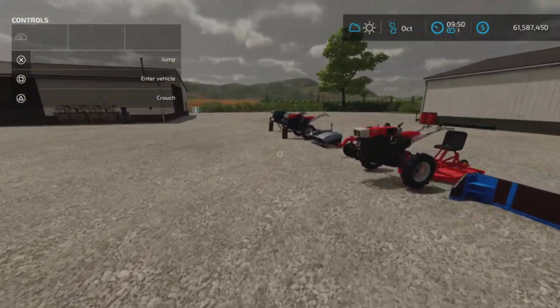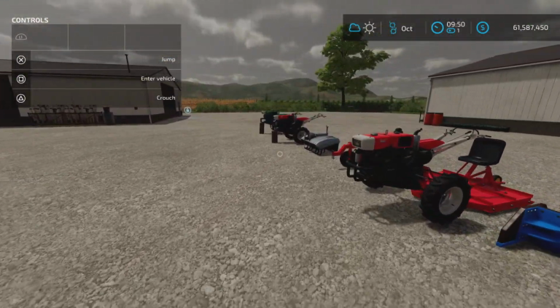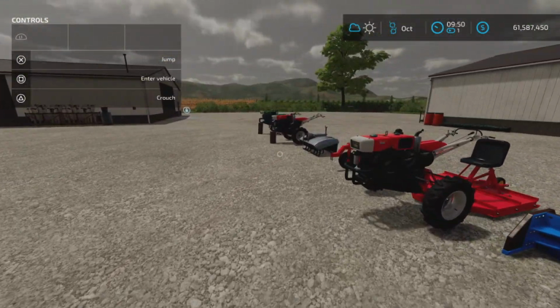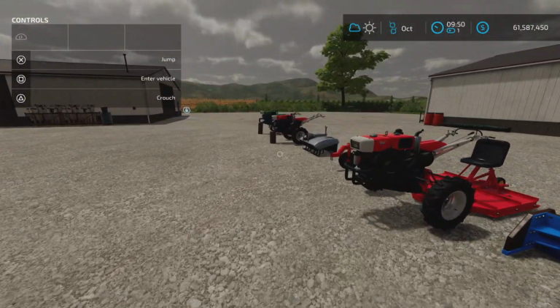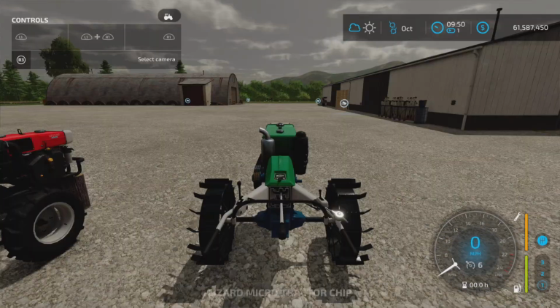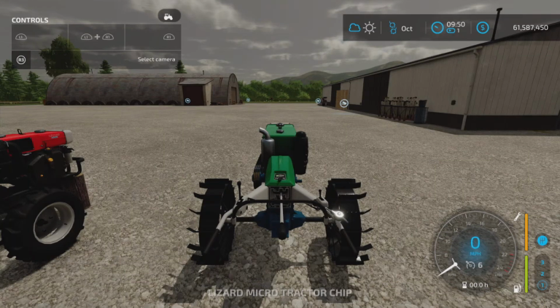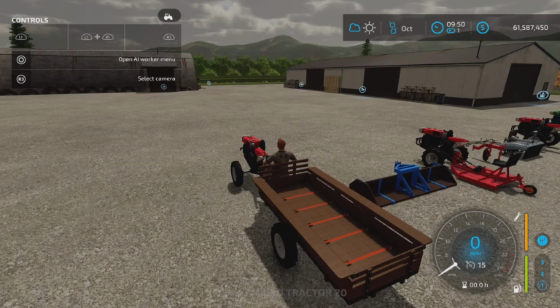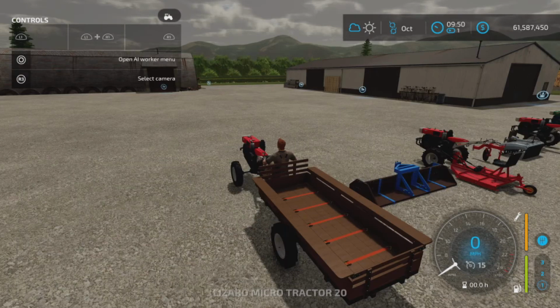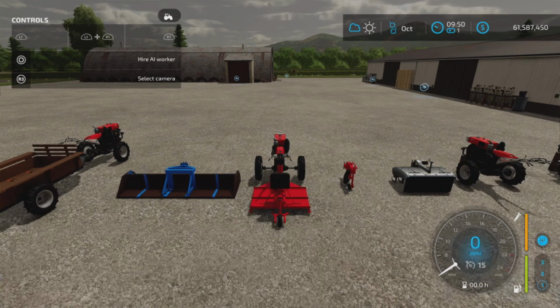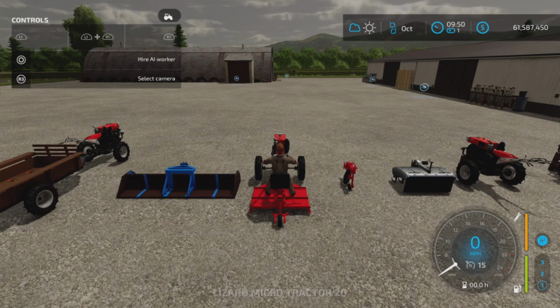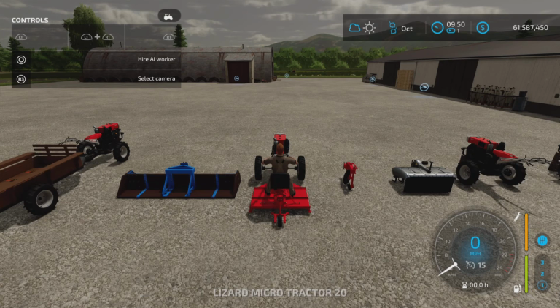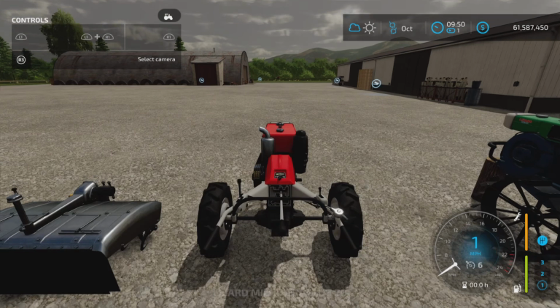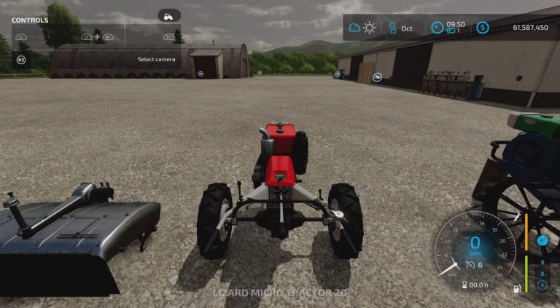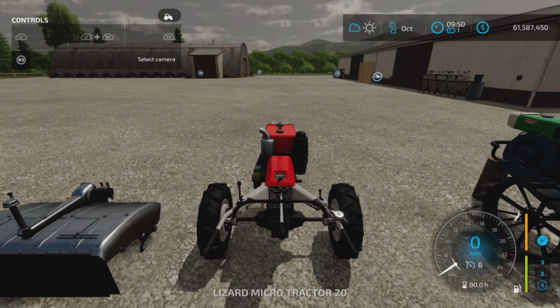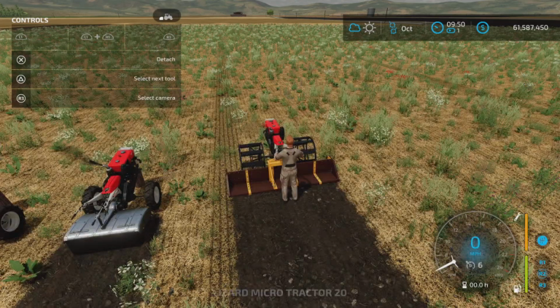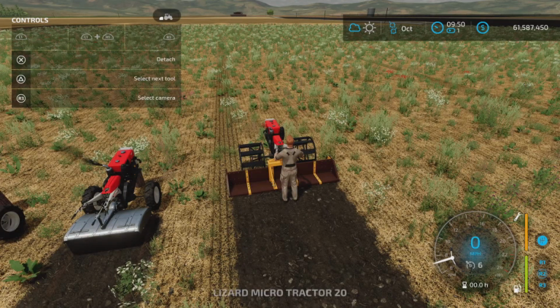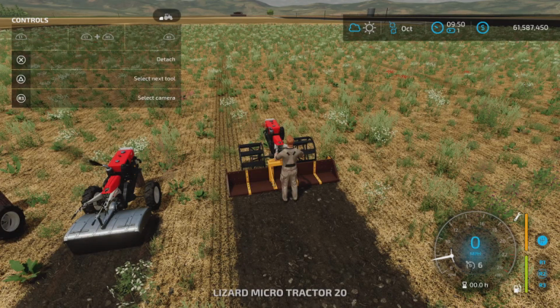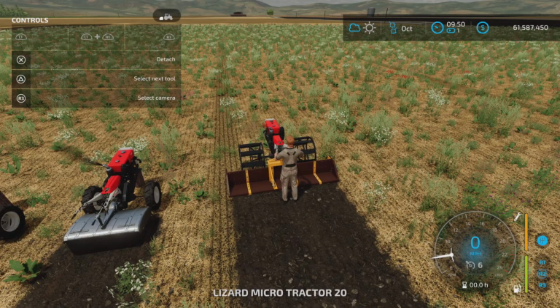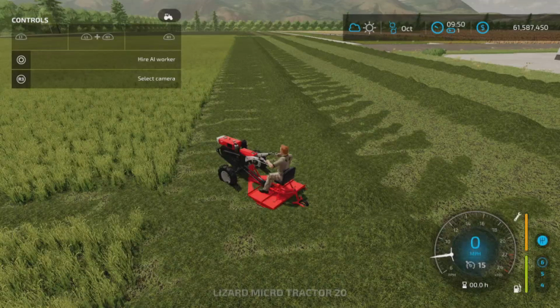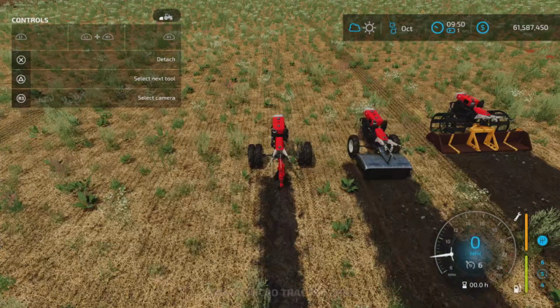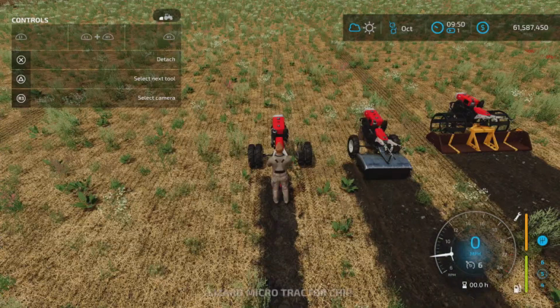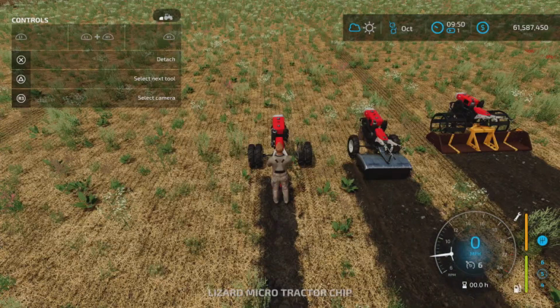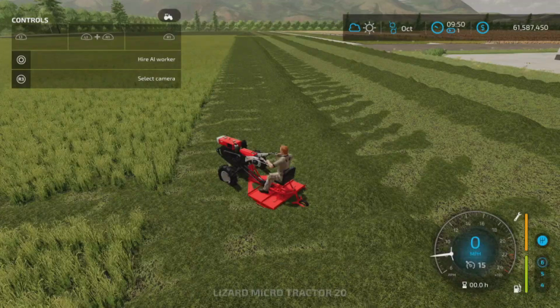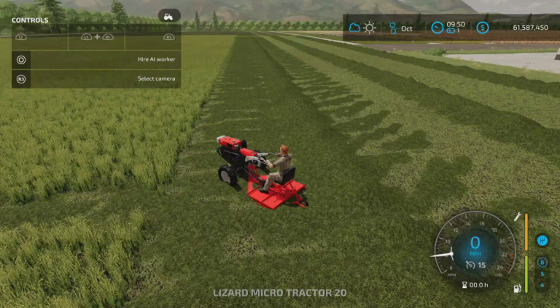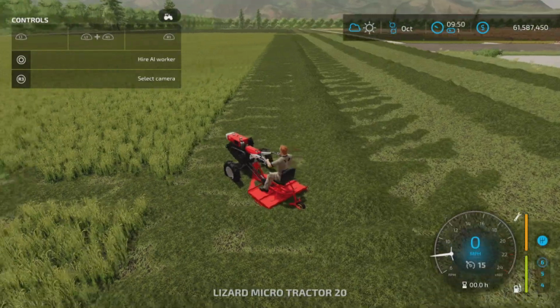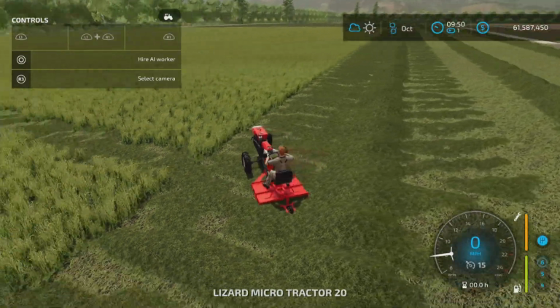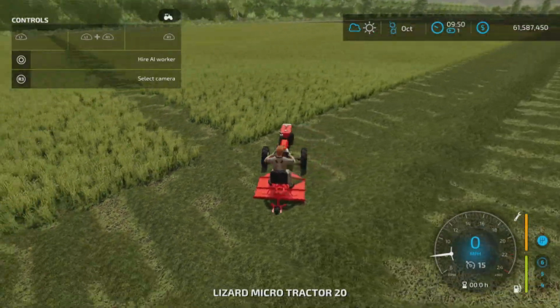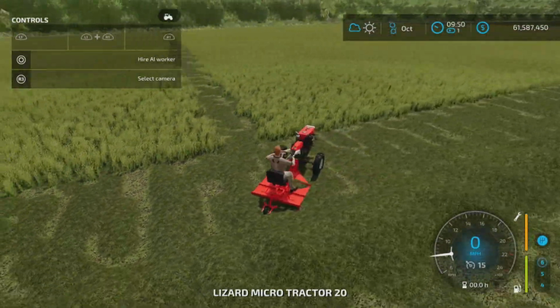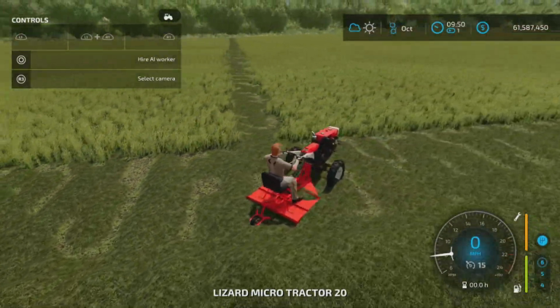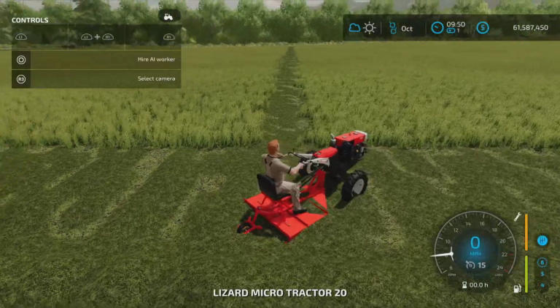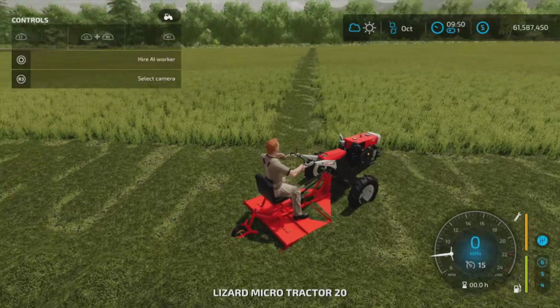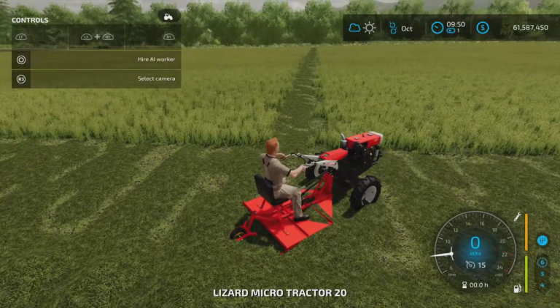Moving on to the mower. There's a mower — yes. Here's the mower. It operates just like the other tractor; drive around at 15 miles per hour.